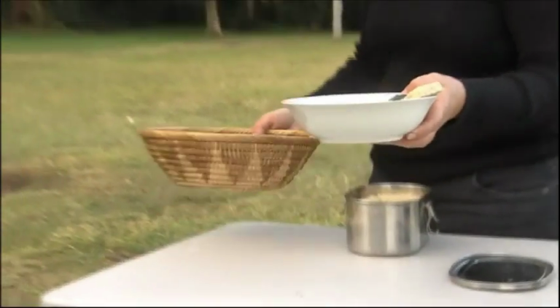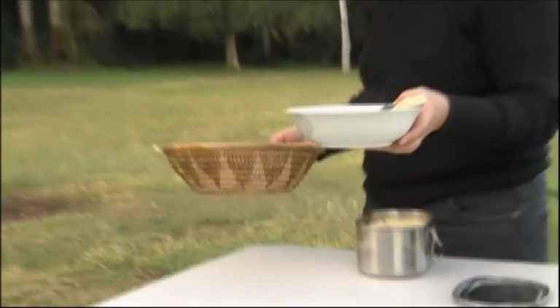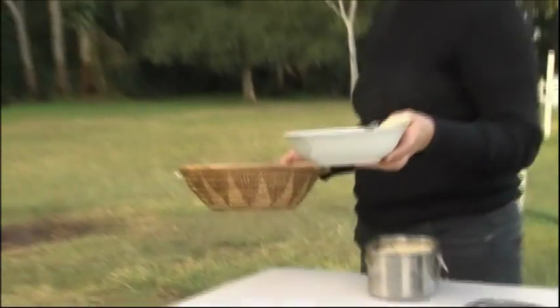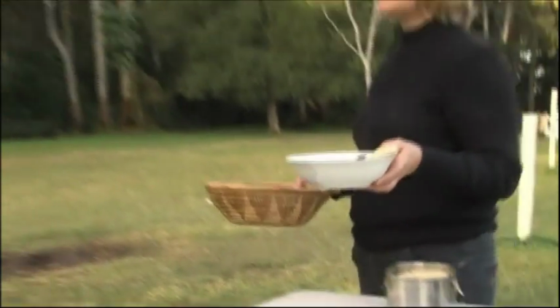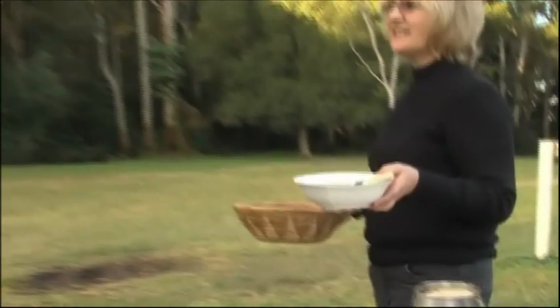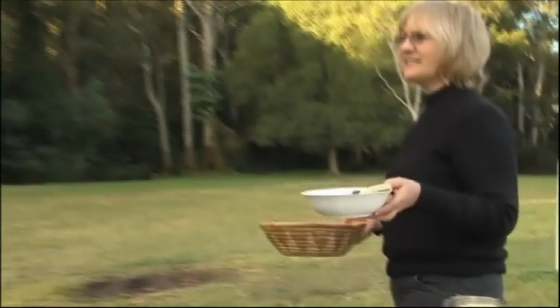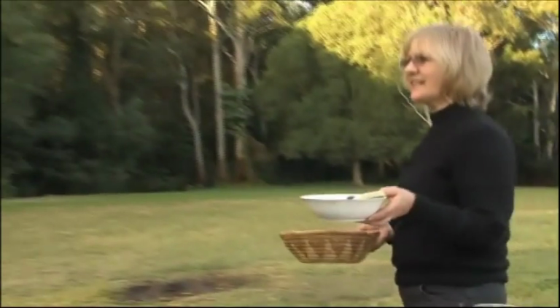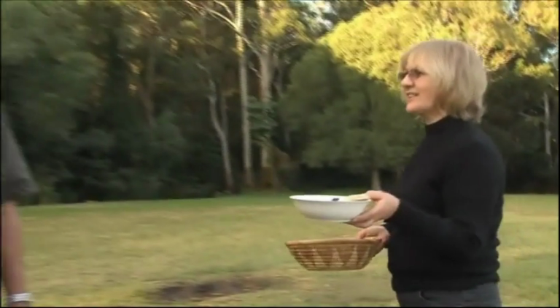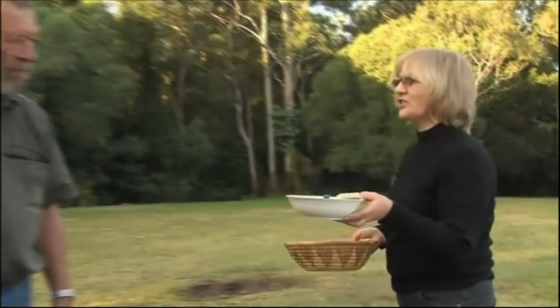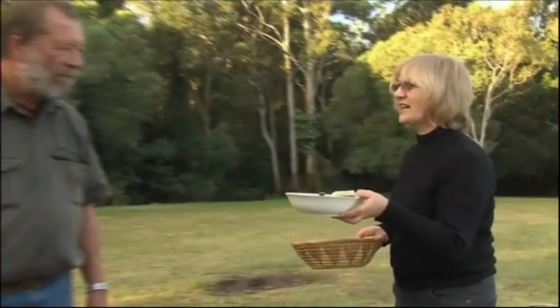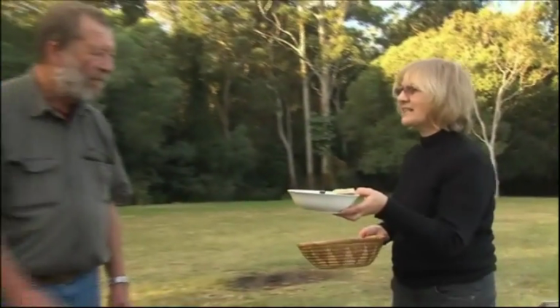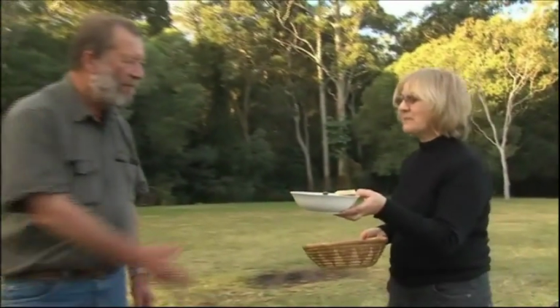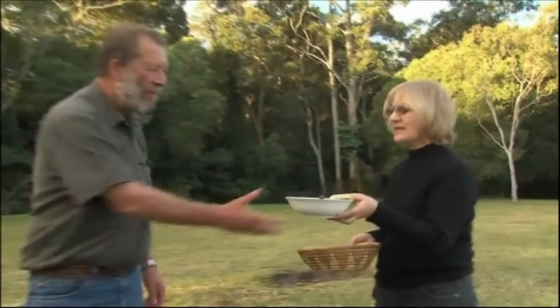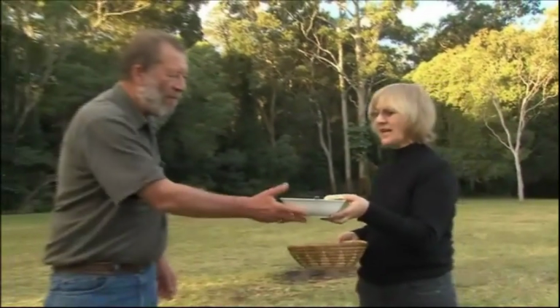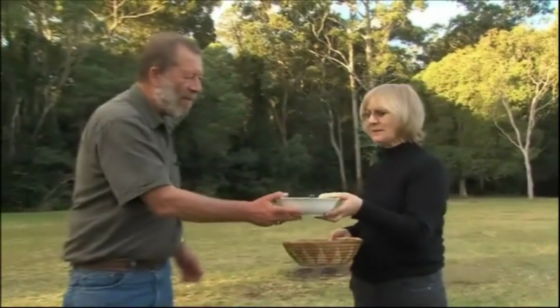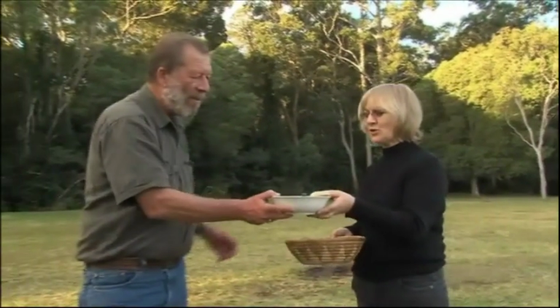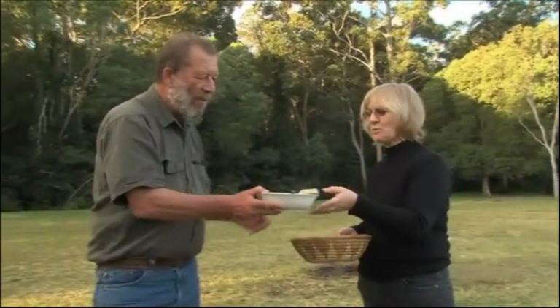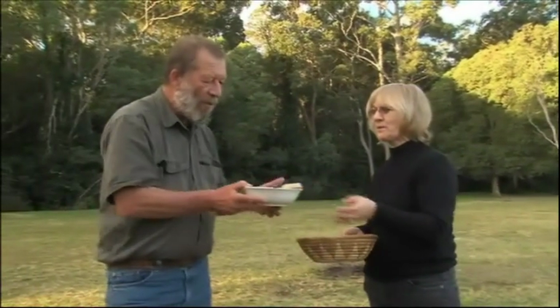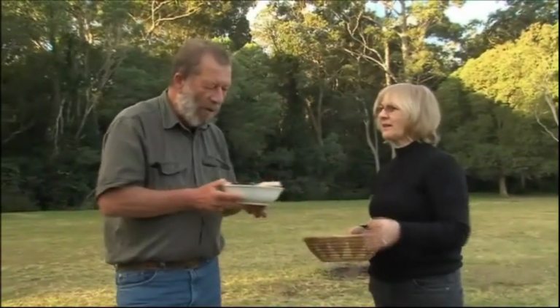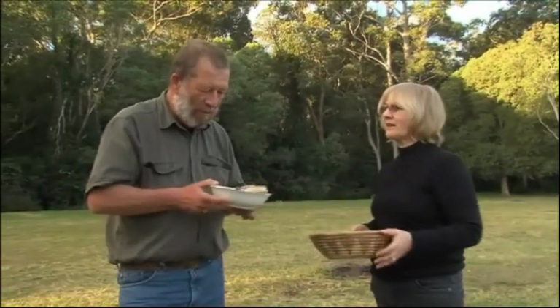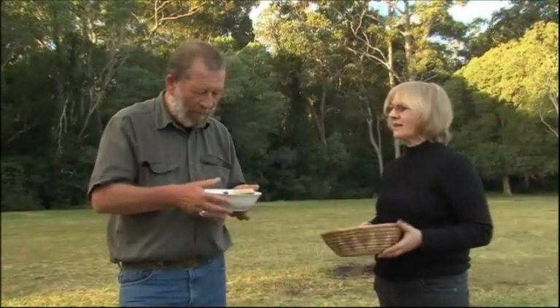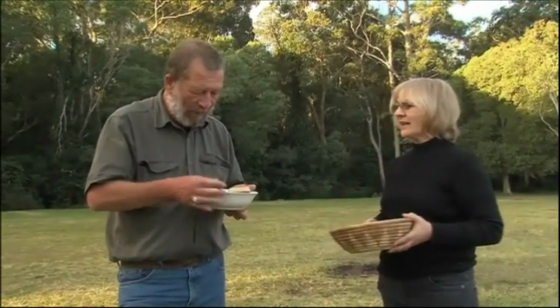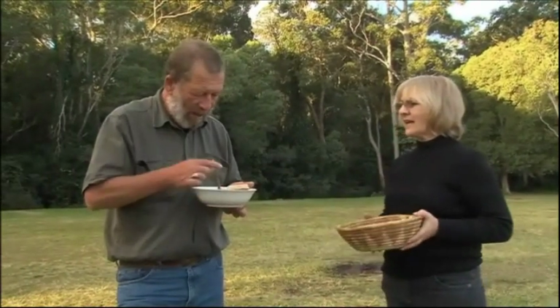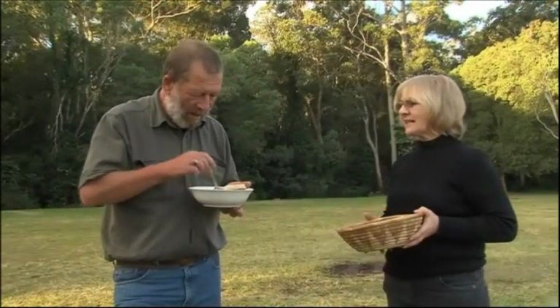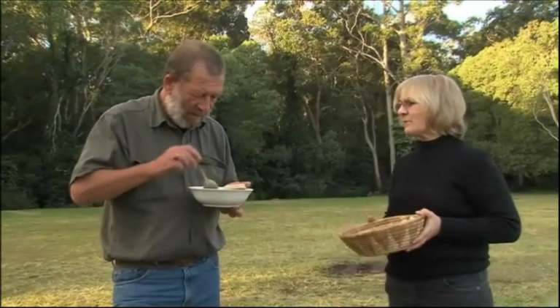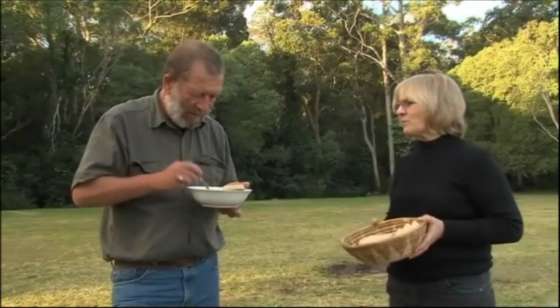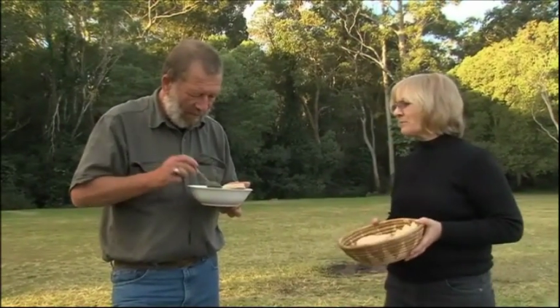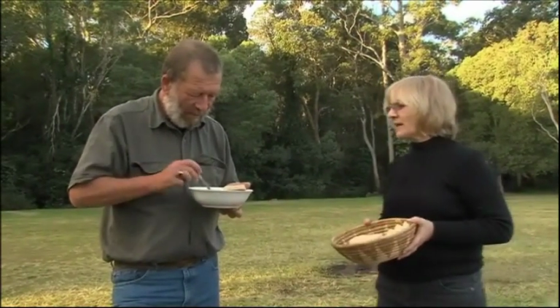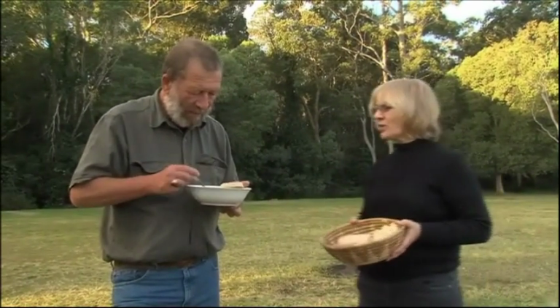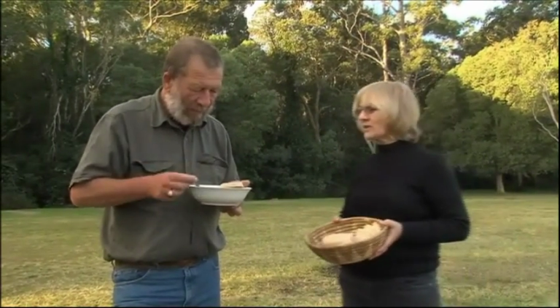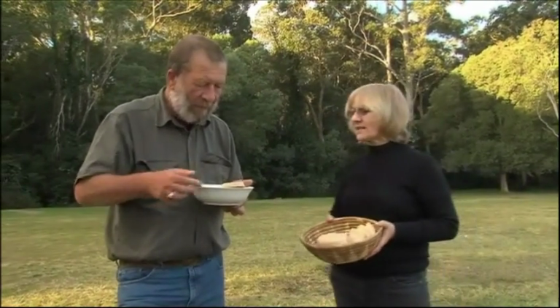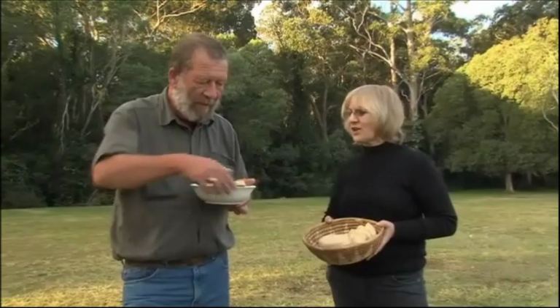Gil, here's your hearty pea and ham soup. Oh beautiful, Lindy. And some homemade bread I cooked last night.